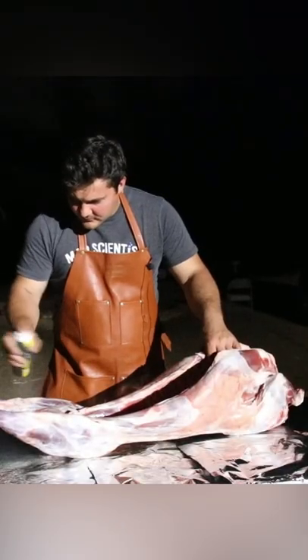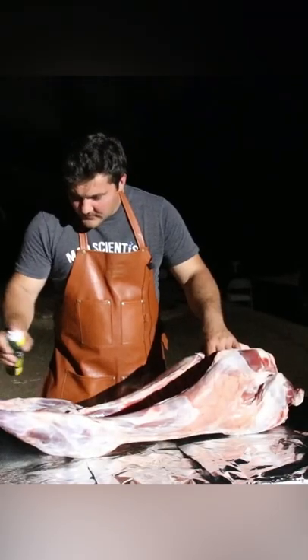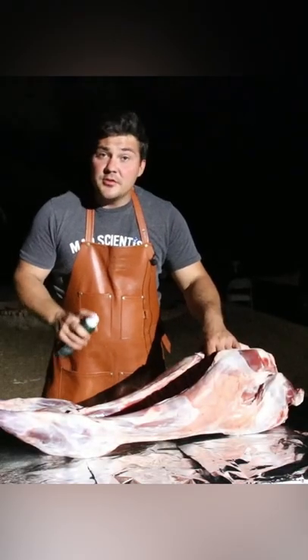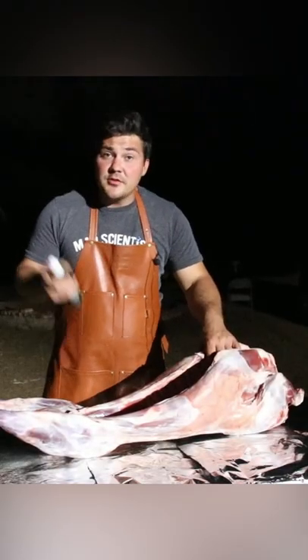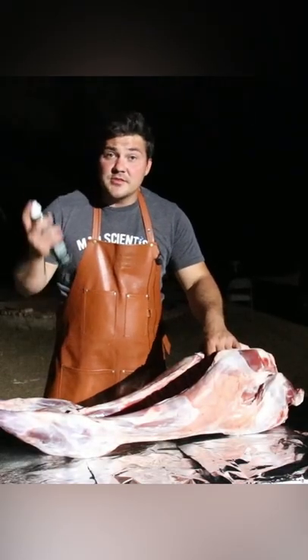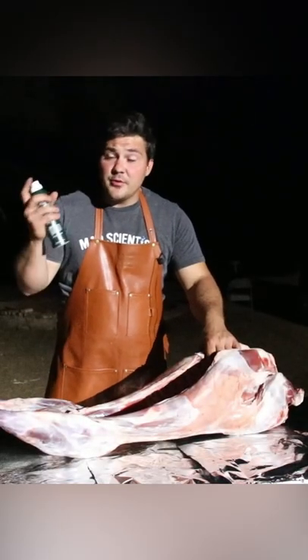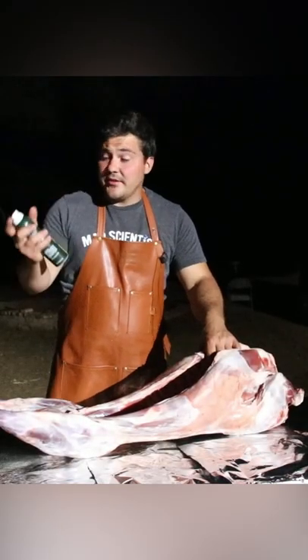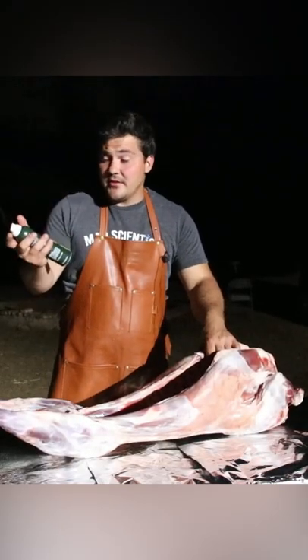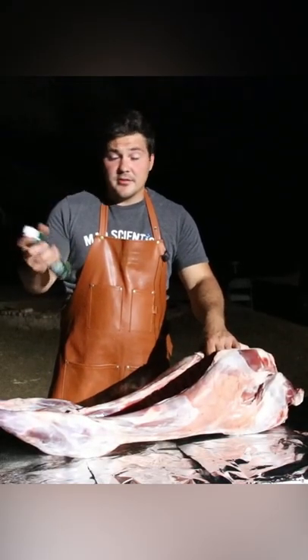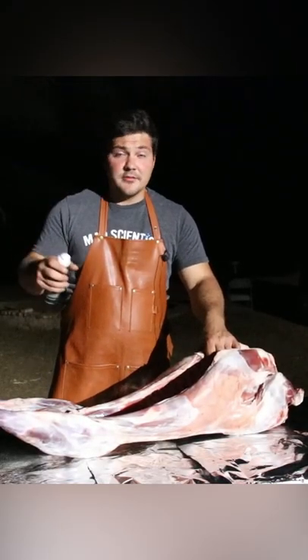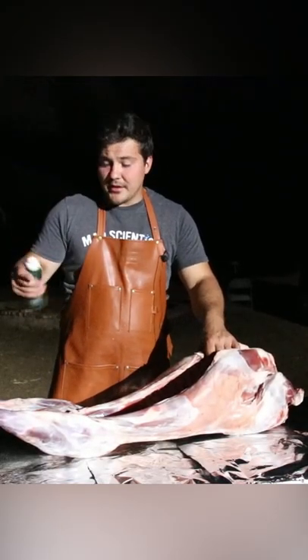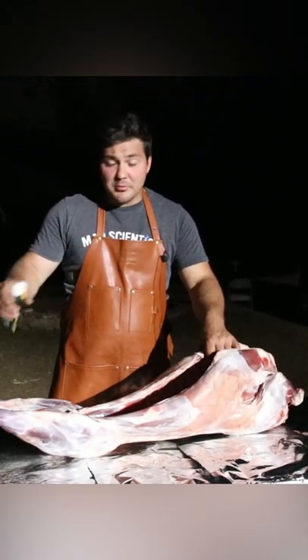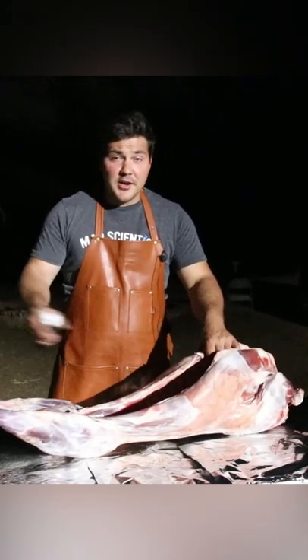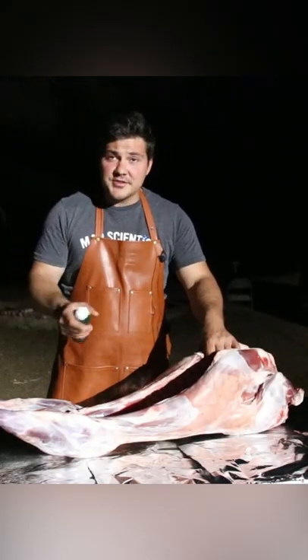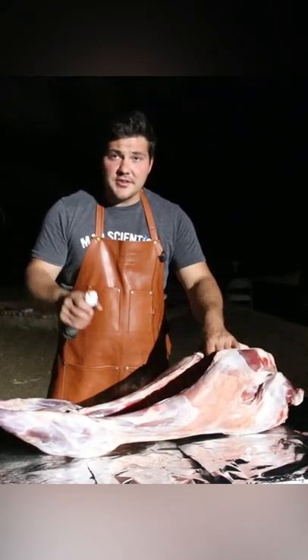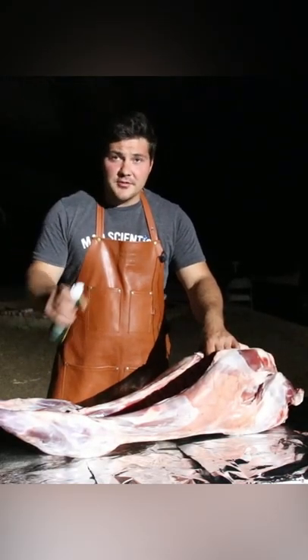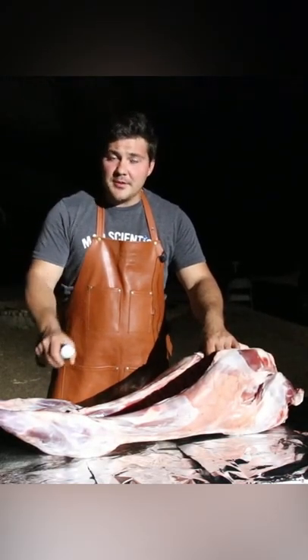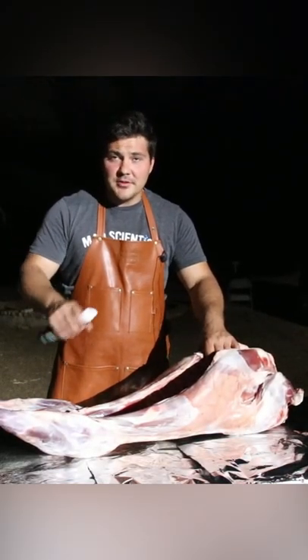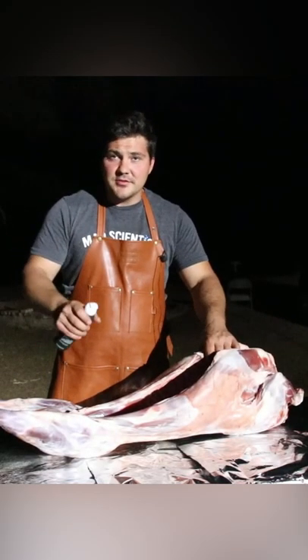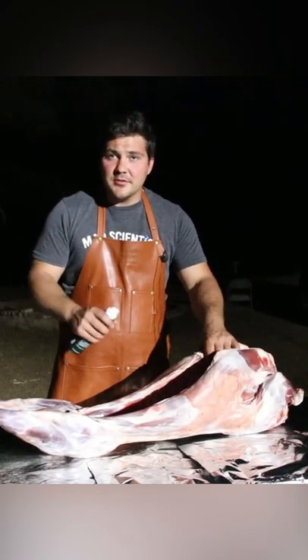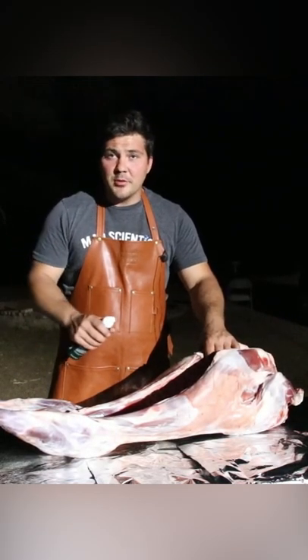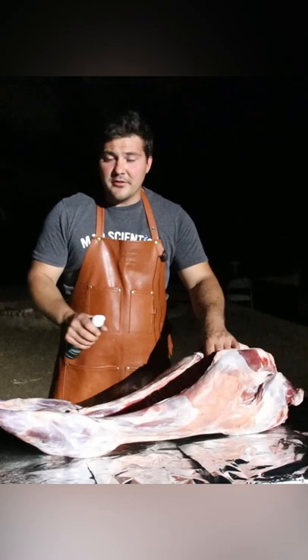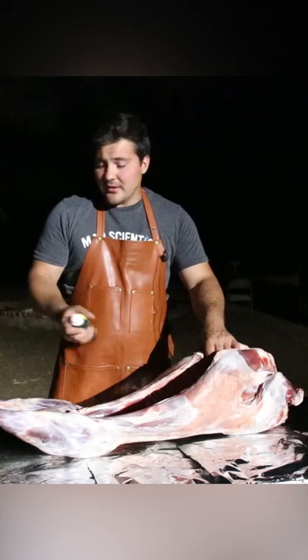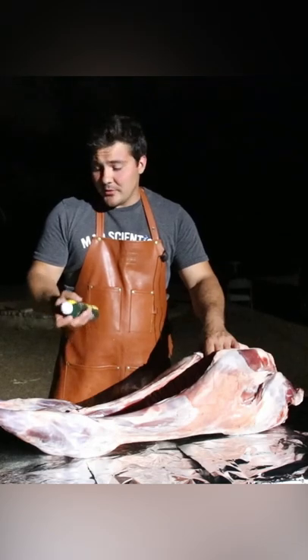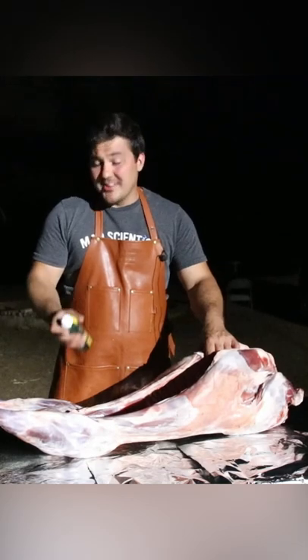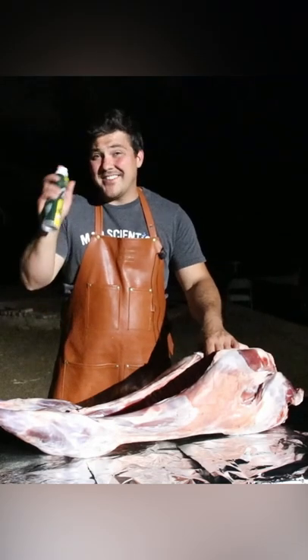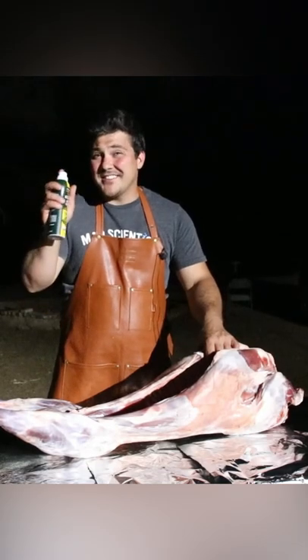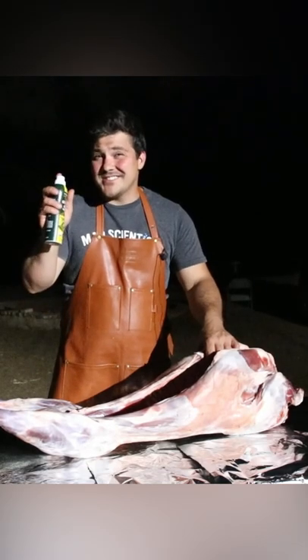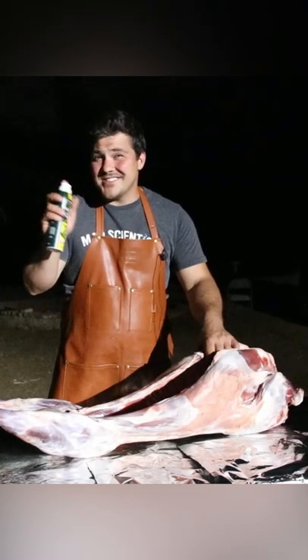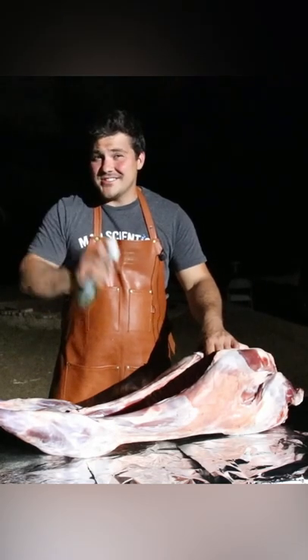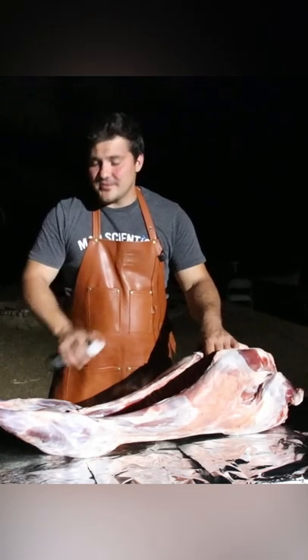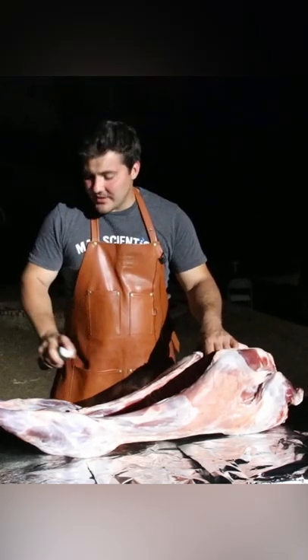You can do this with either a brush that you dip into a bowl of olive oil. I think this is the easiest way.